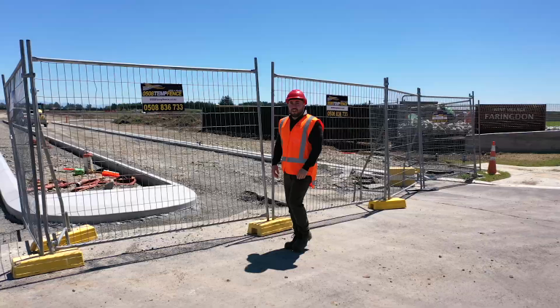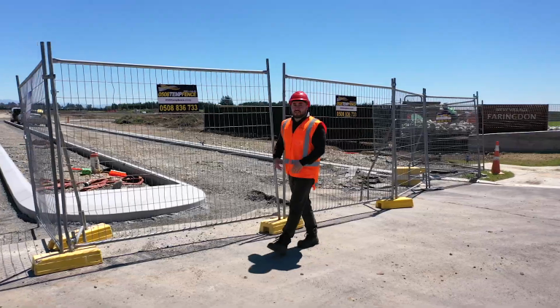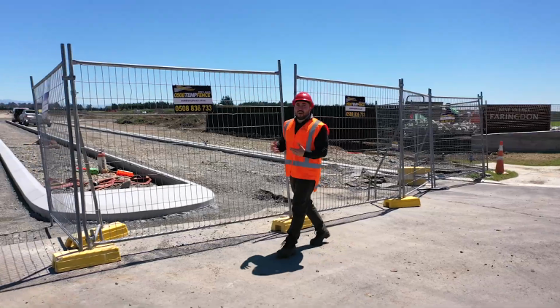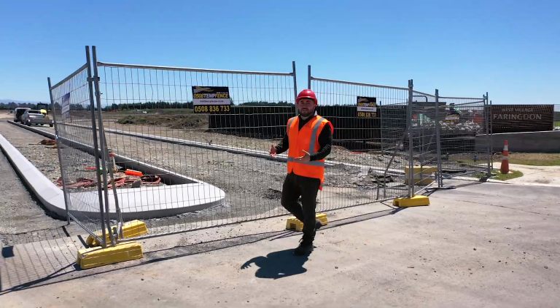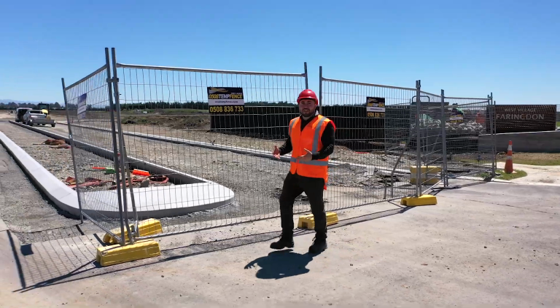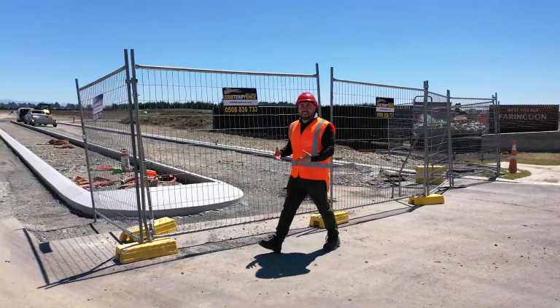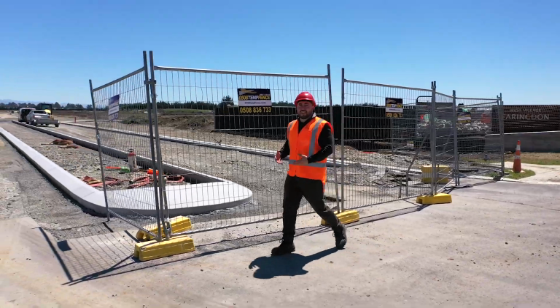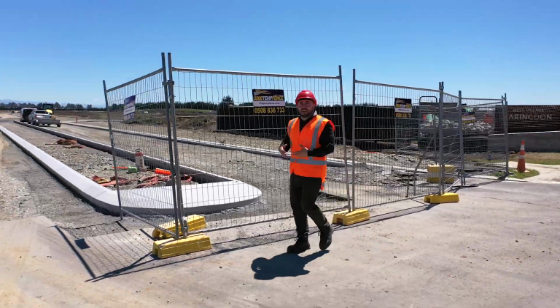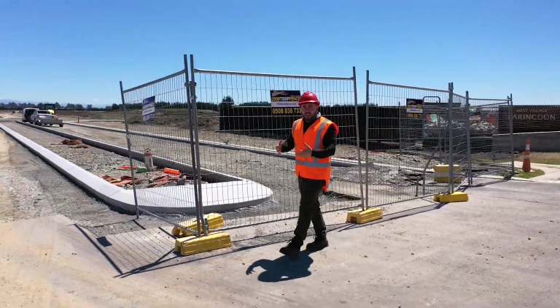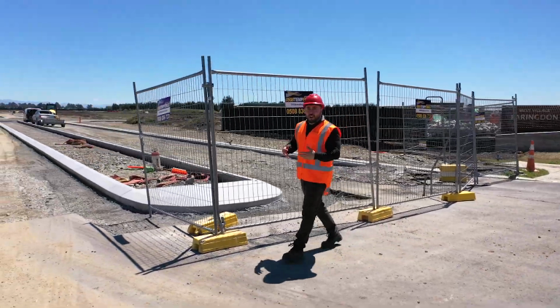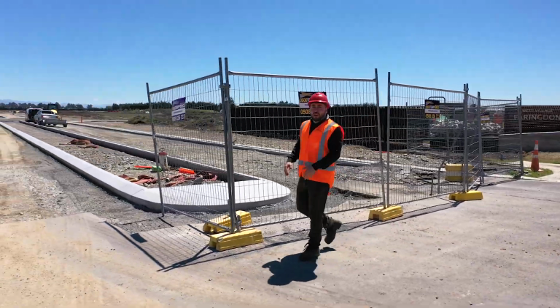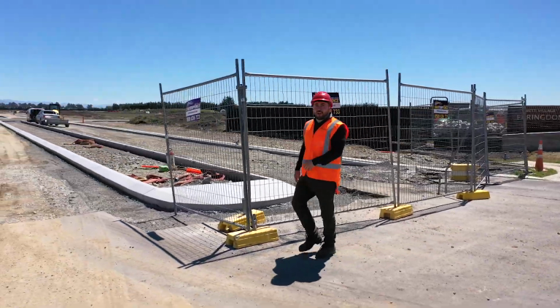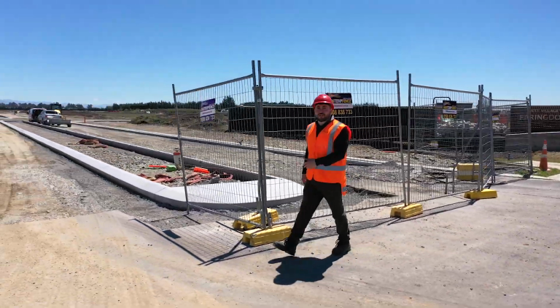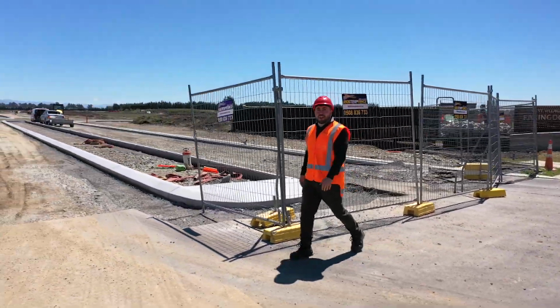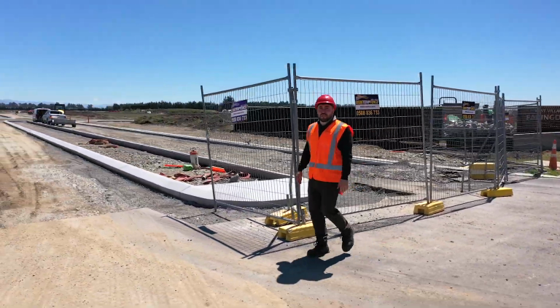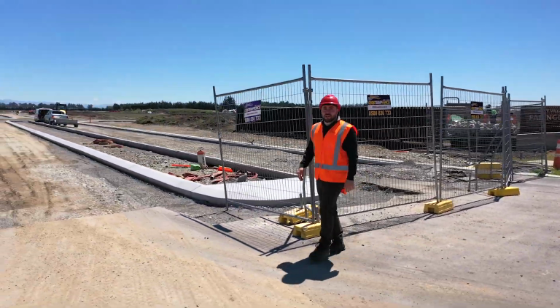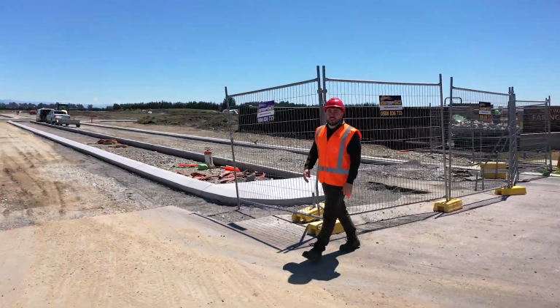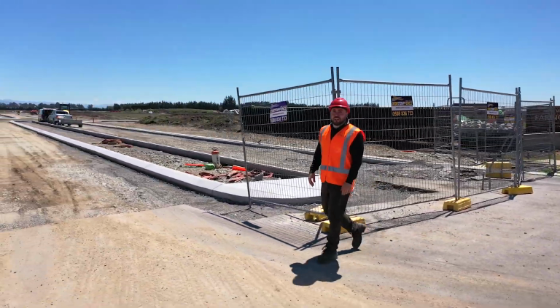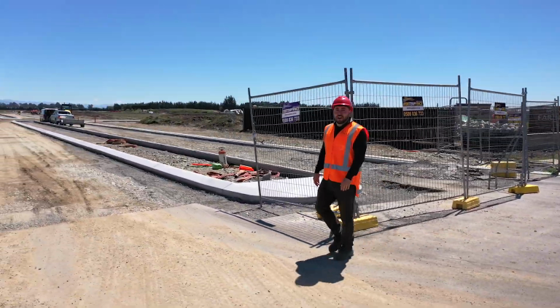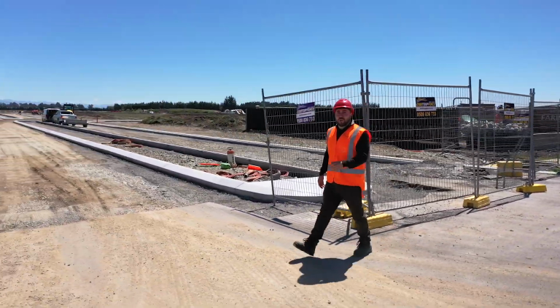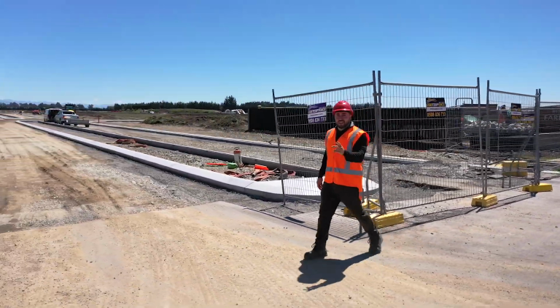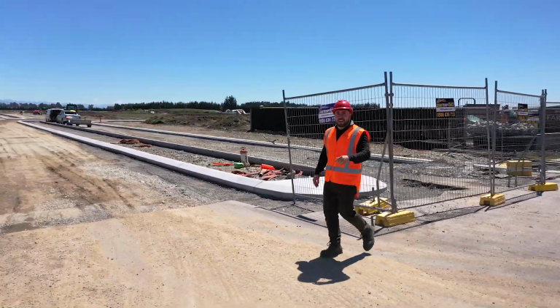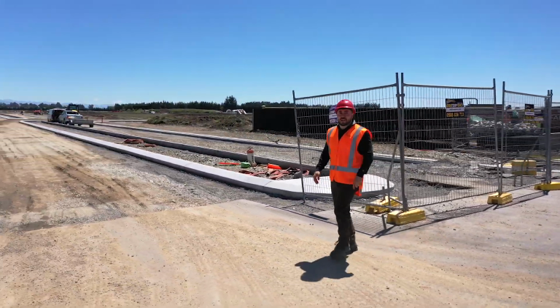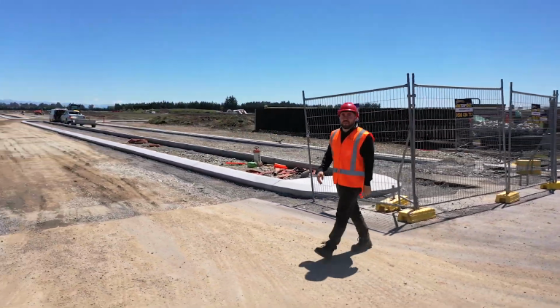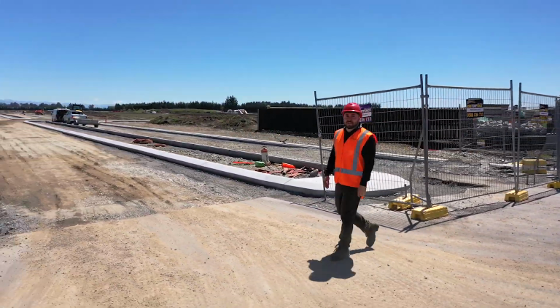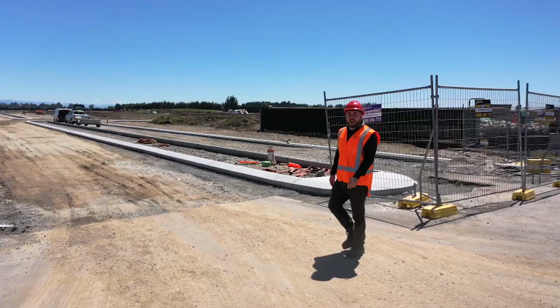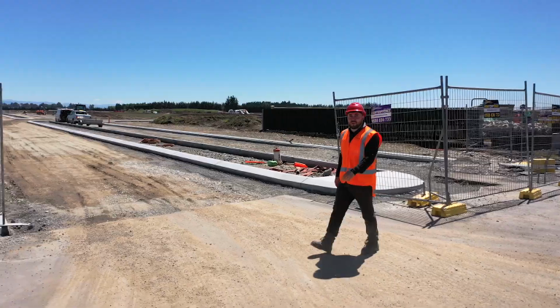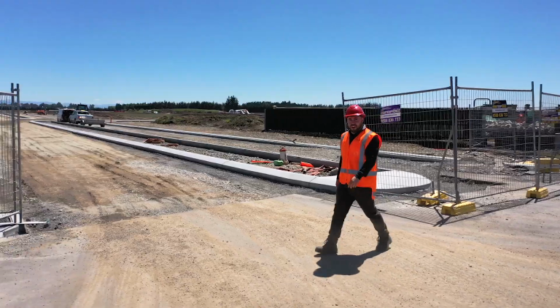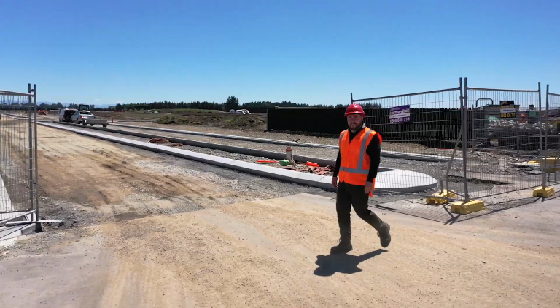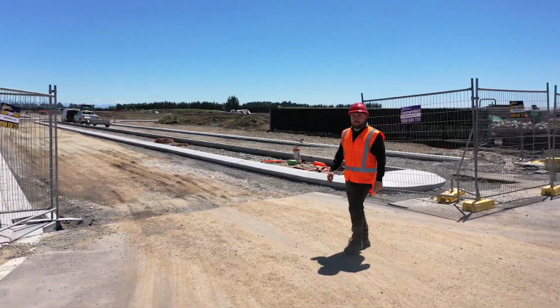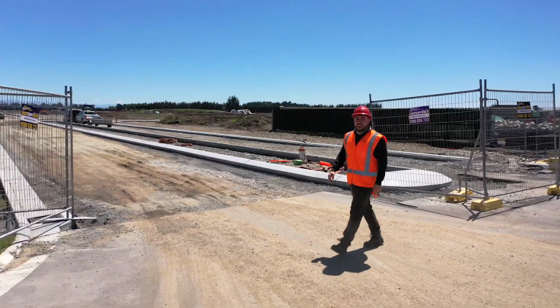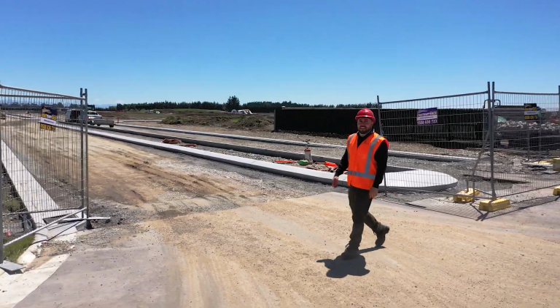As you can see, there's a lot going on on site in West Village. I'll be in touch in a month's time with another update.